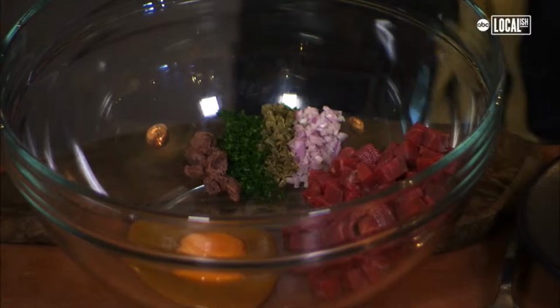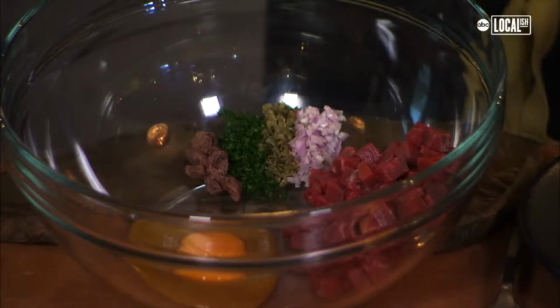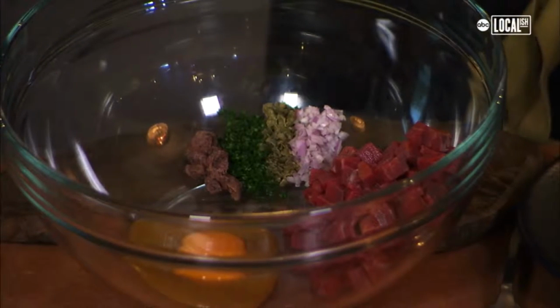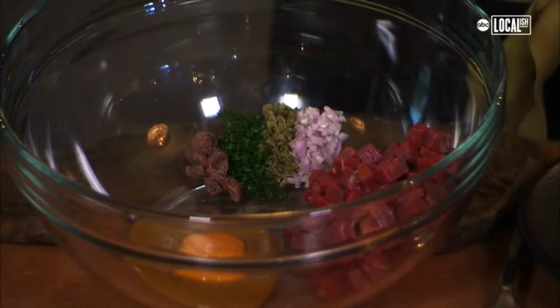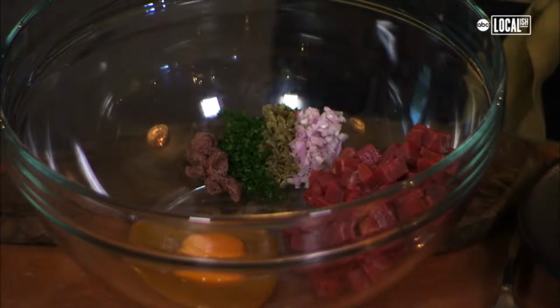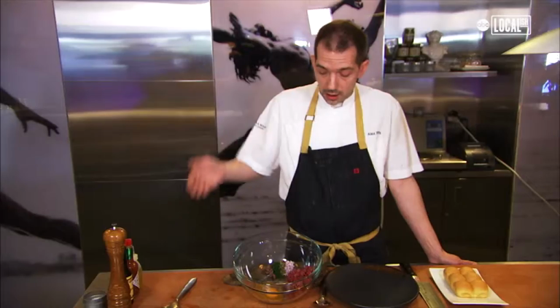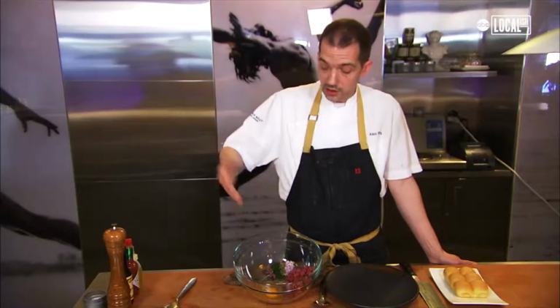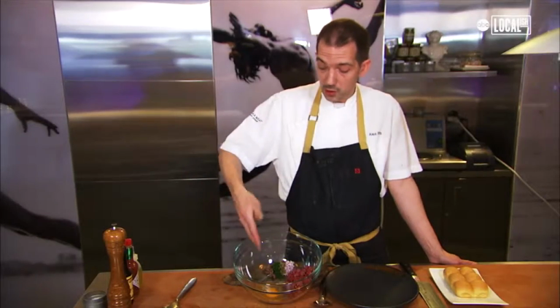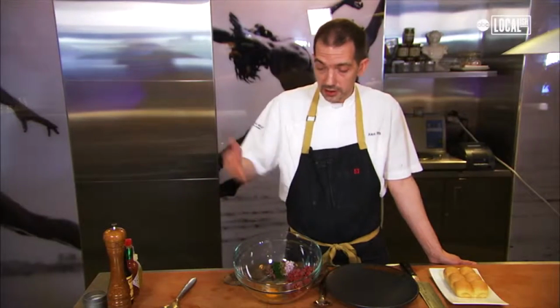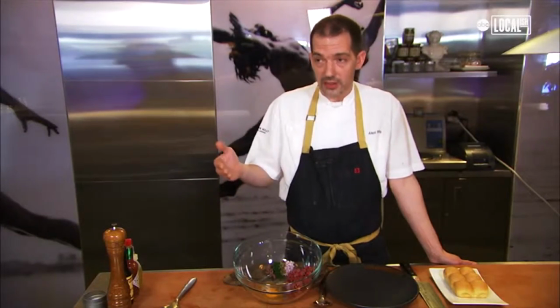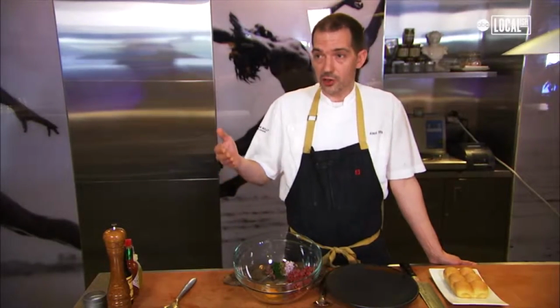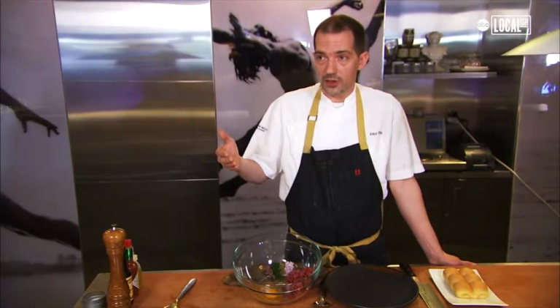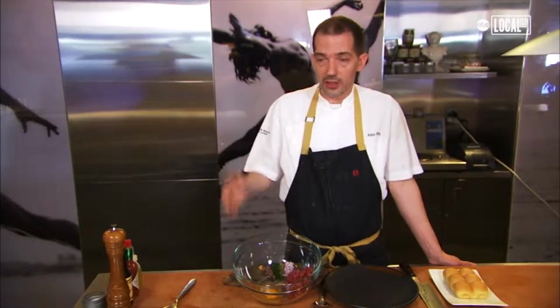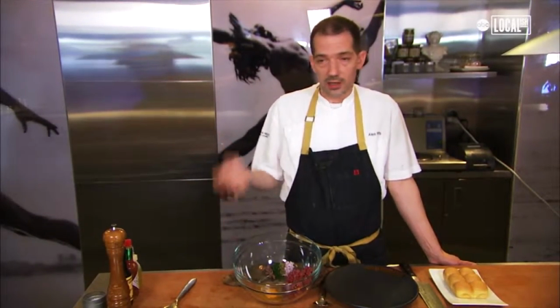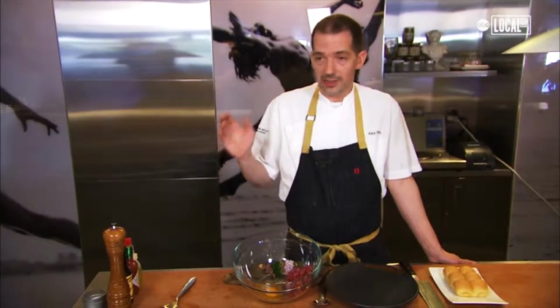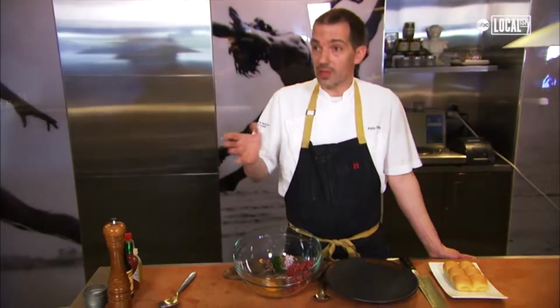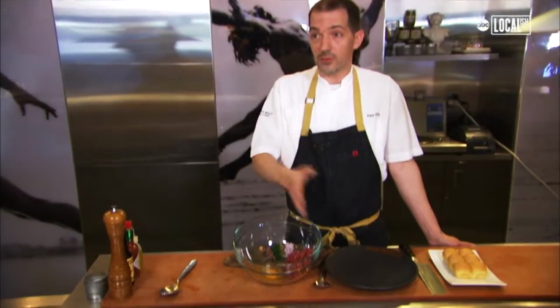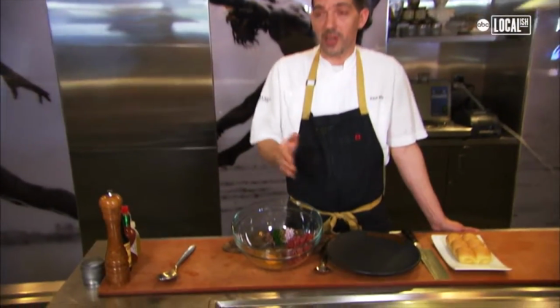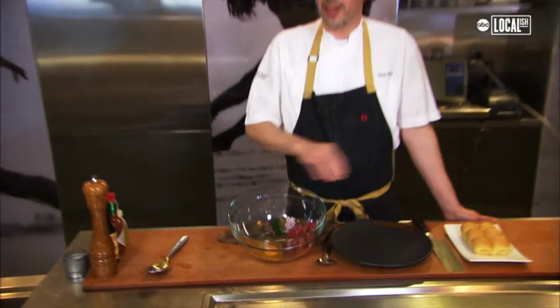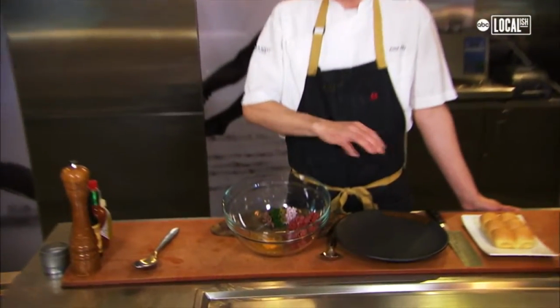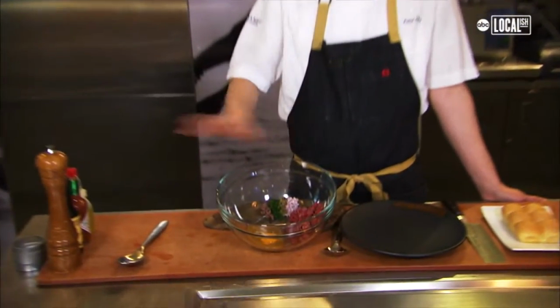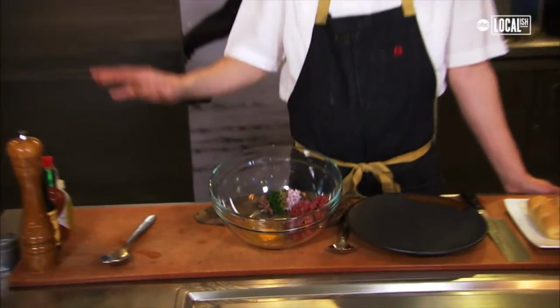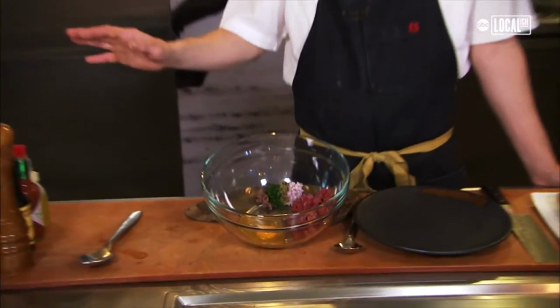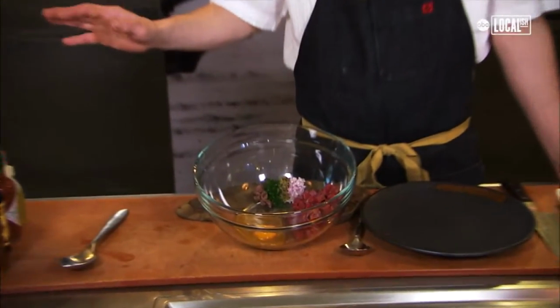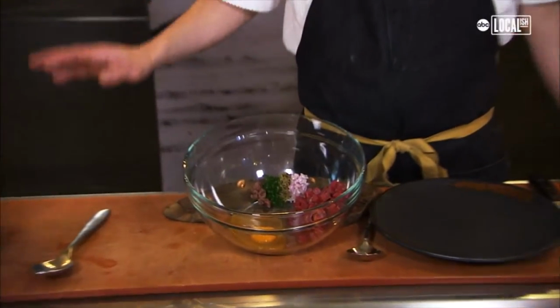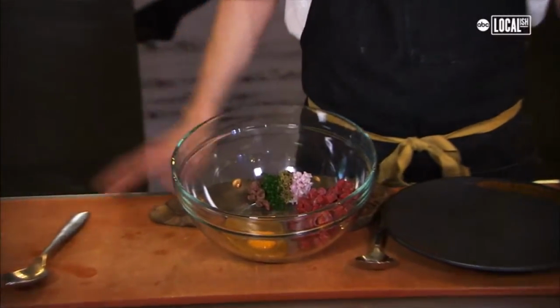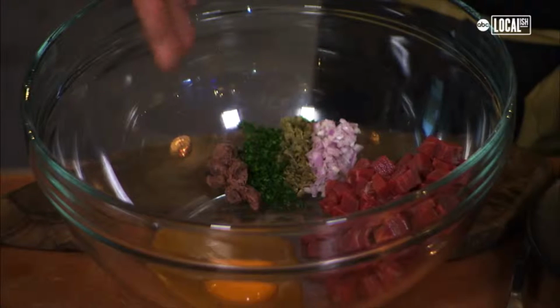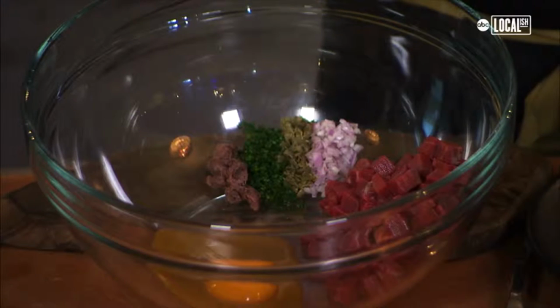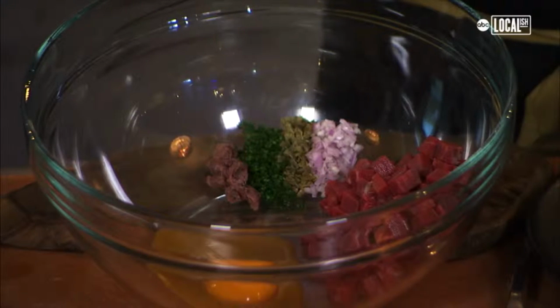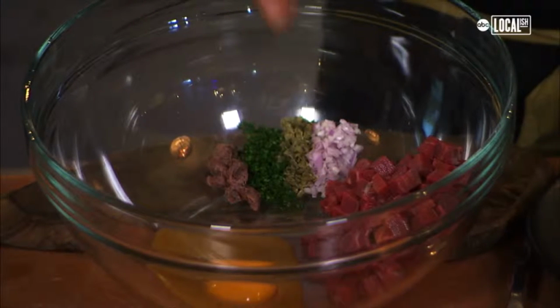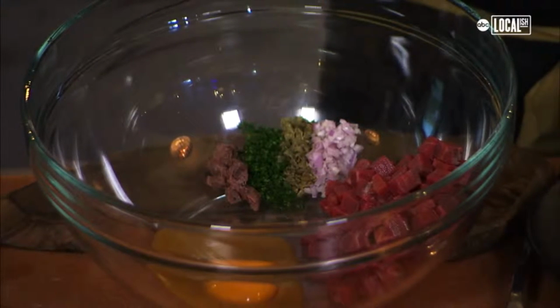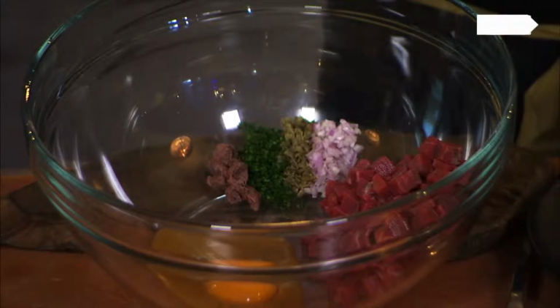It all starts out with the beef. Dambocarte anchovies — name brand from Spain, there is no better anchovy. Parsley, capers, shallots.